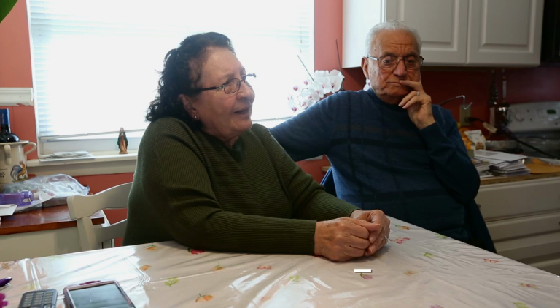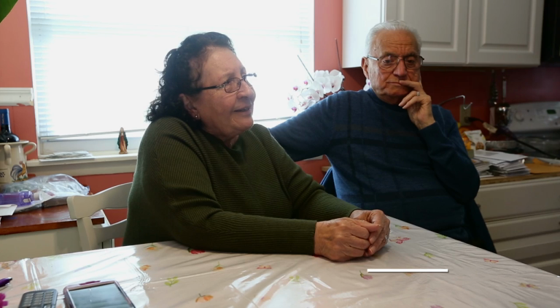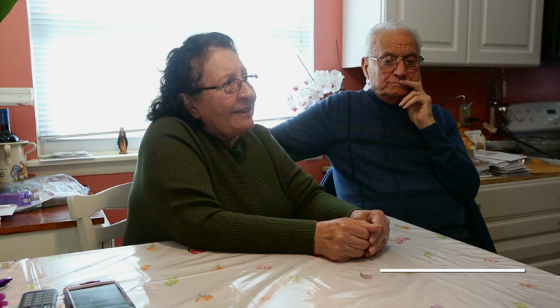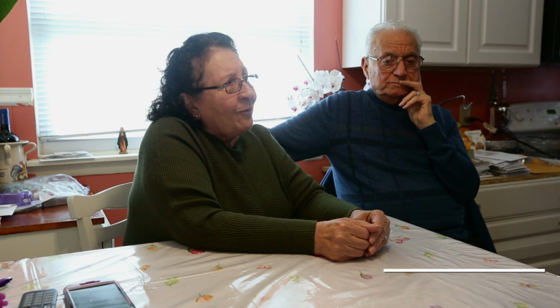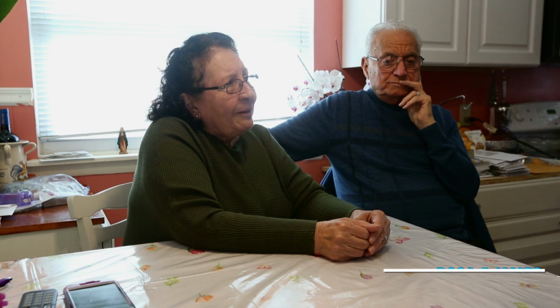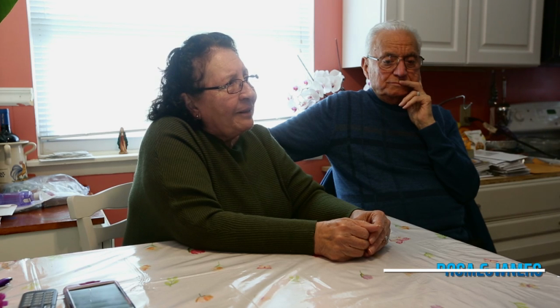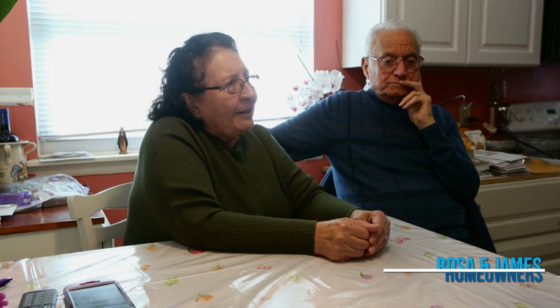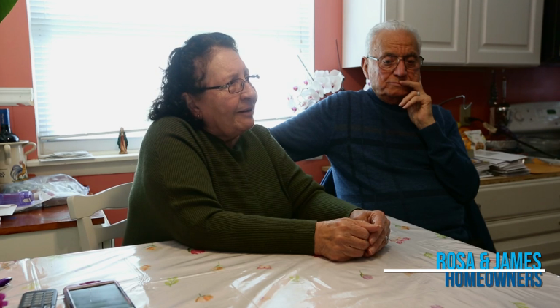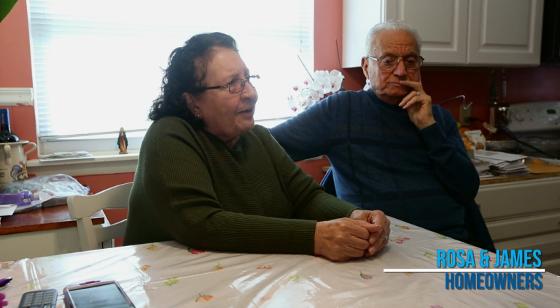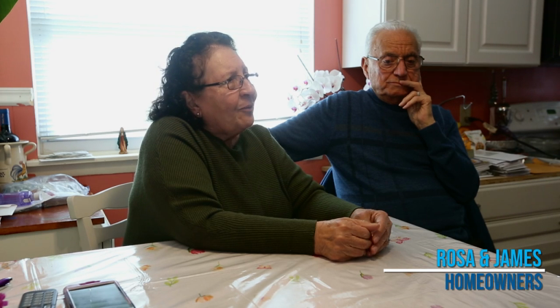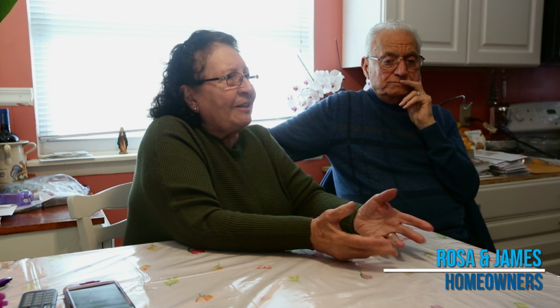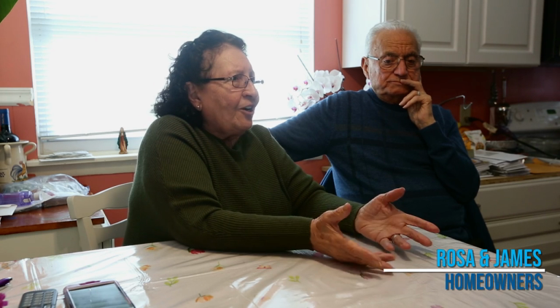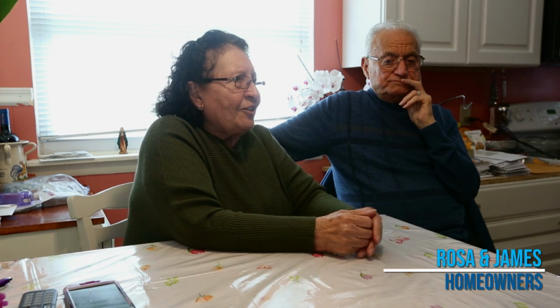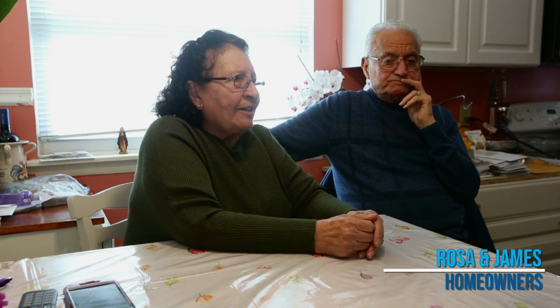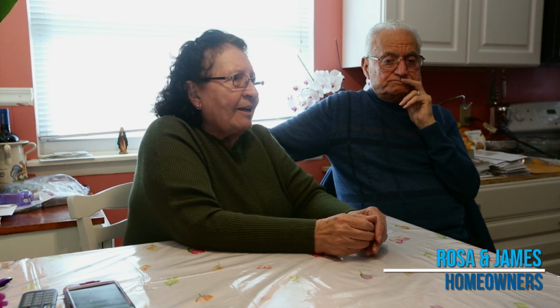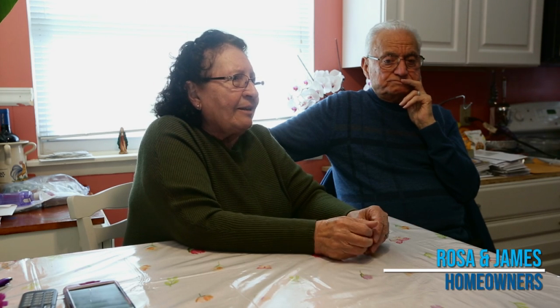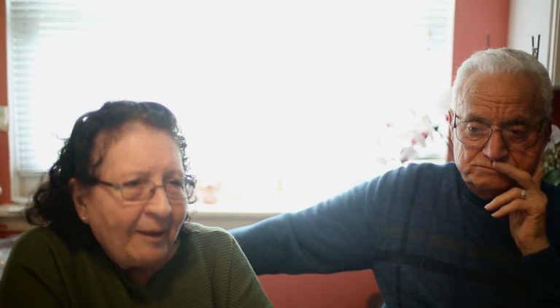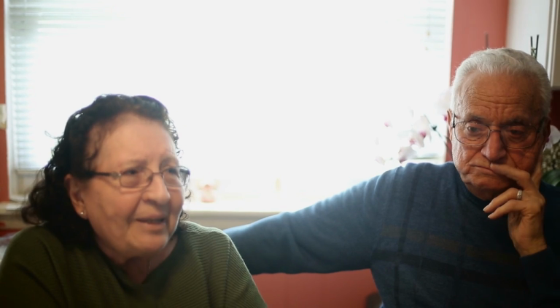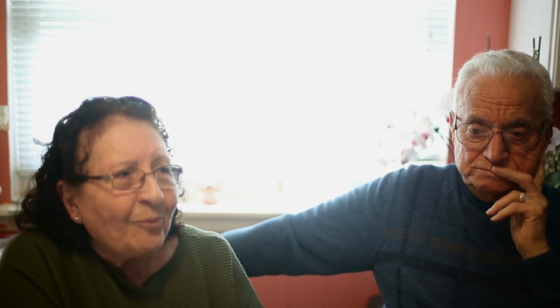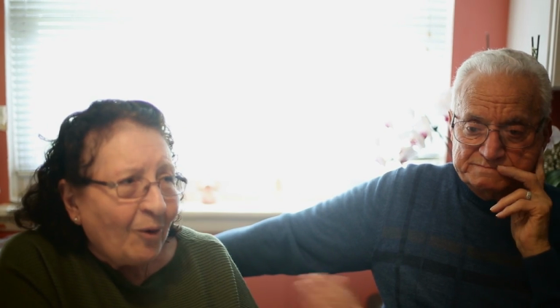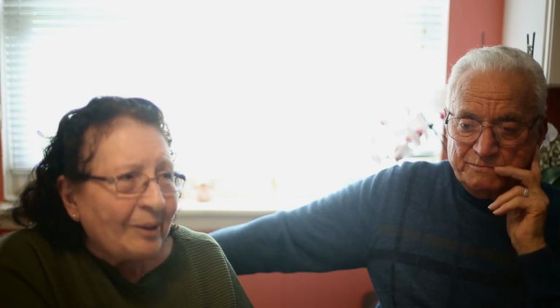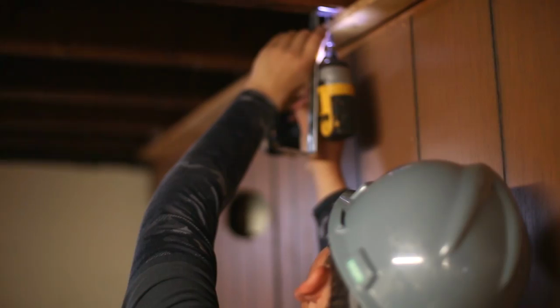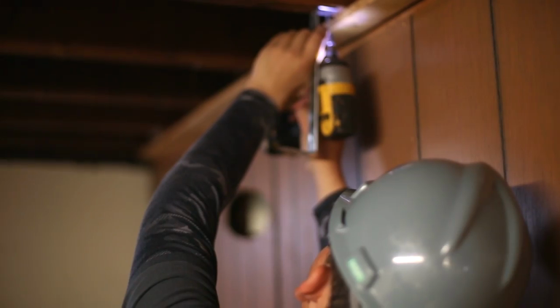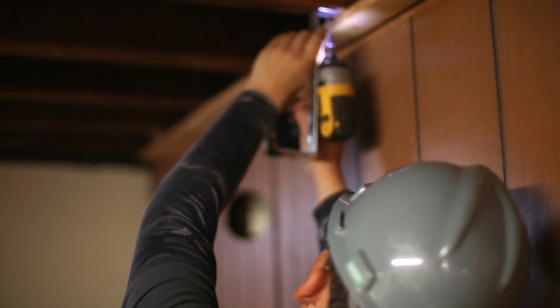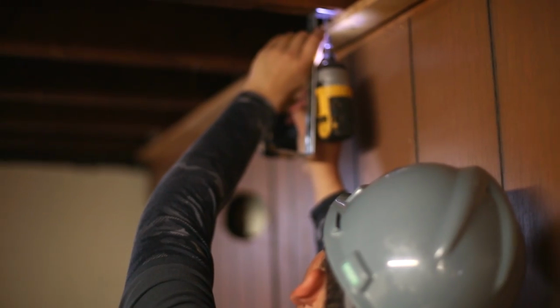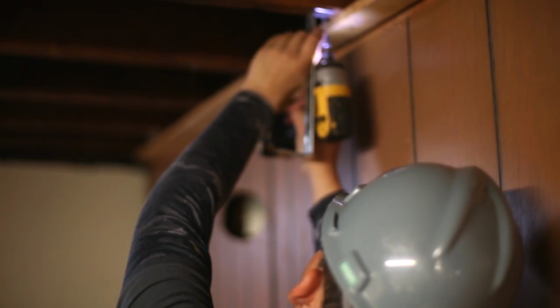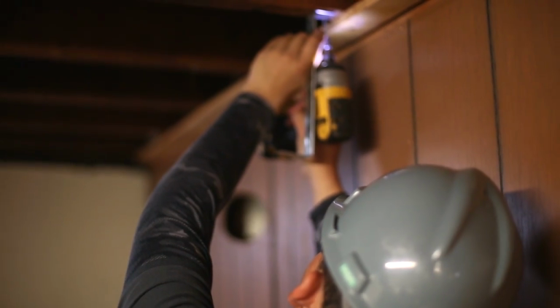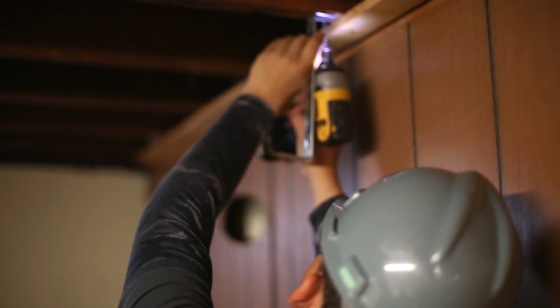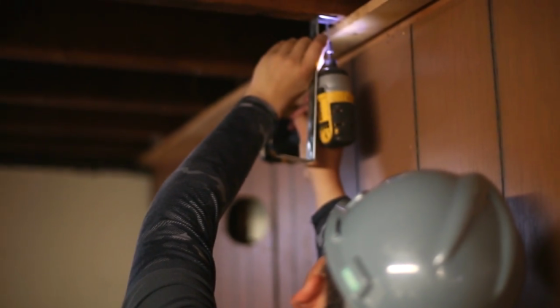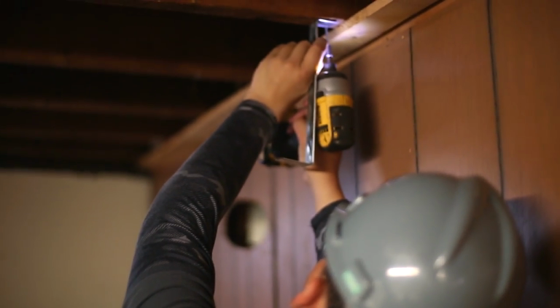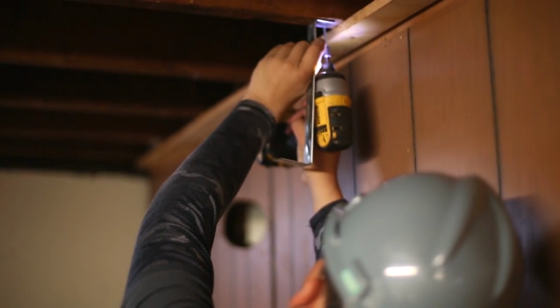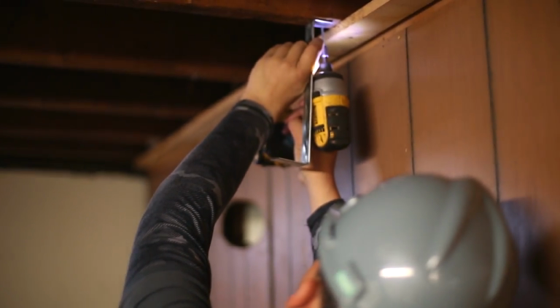It did save quite a bit of money compared to what they're charging outside. And being that we're older, it's a little hard. I'm very thankful.